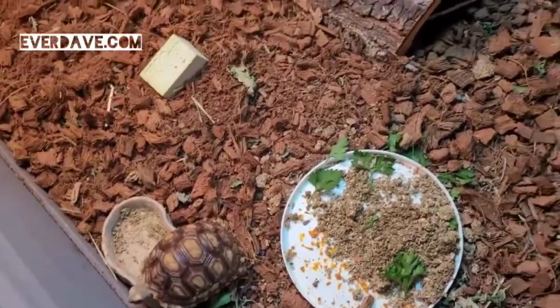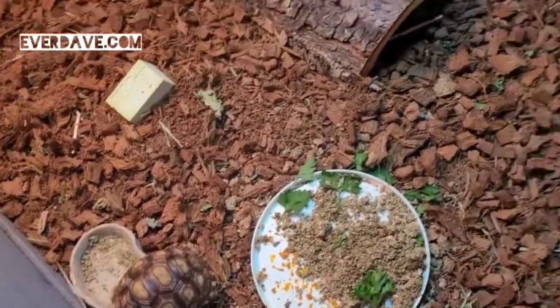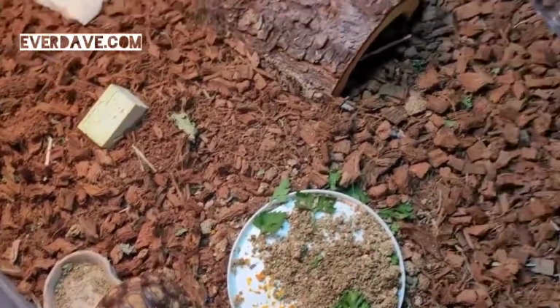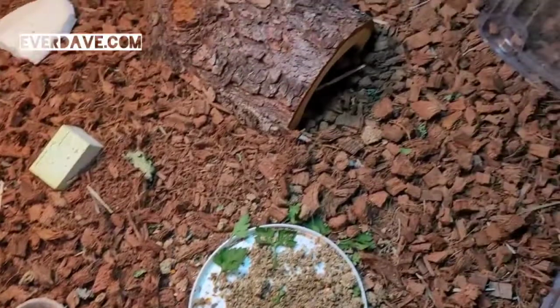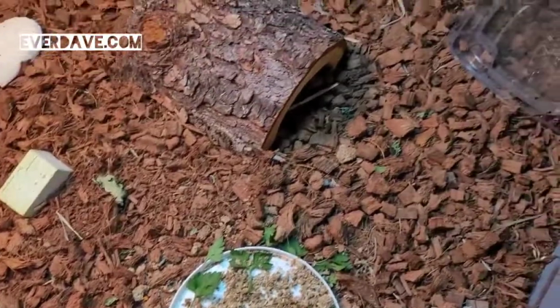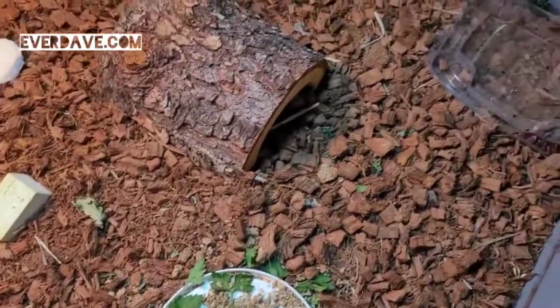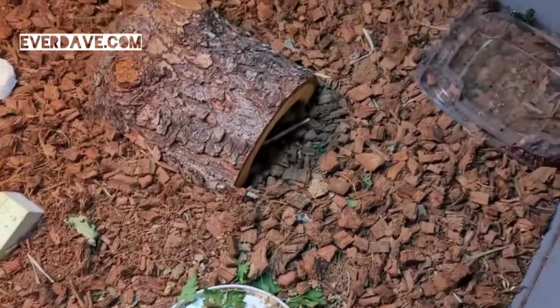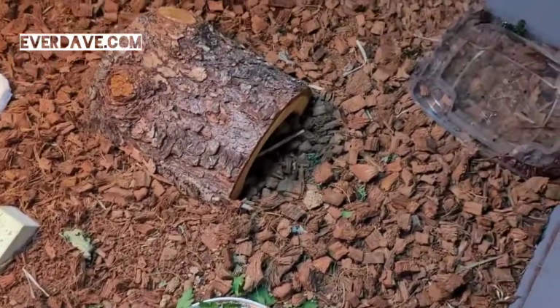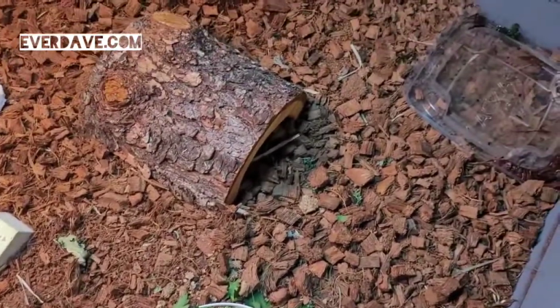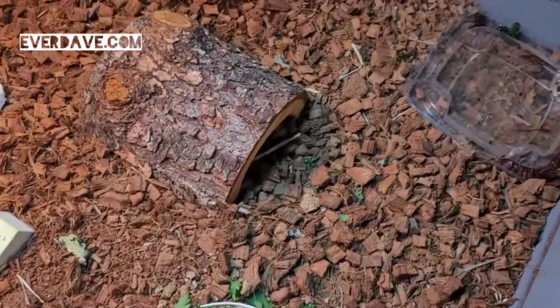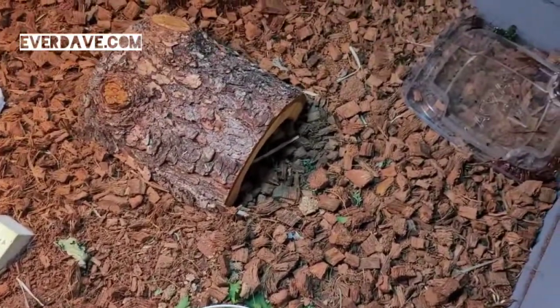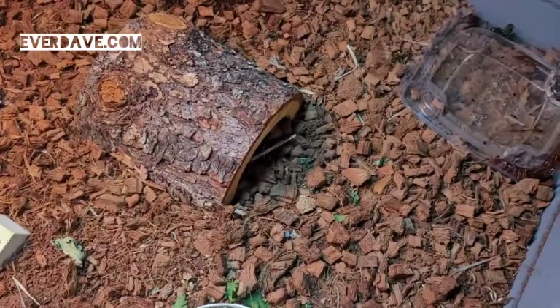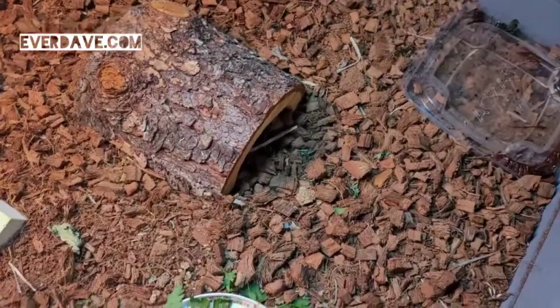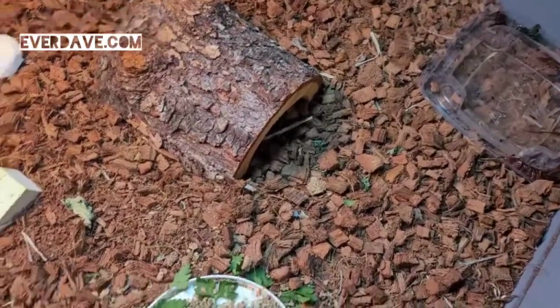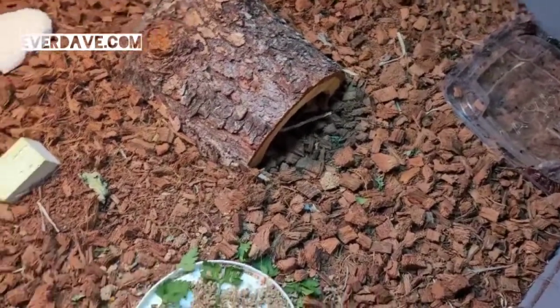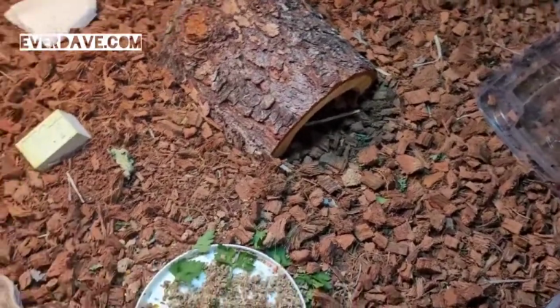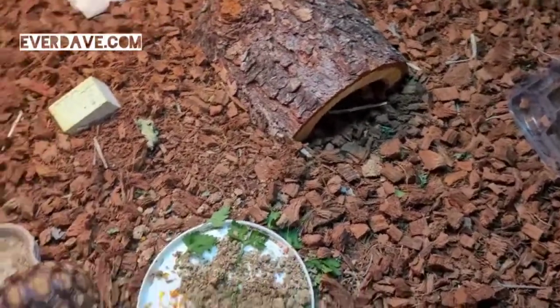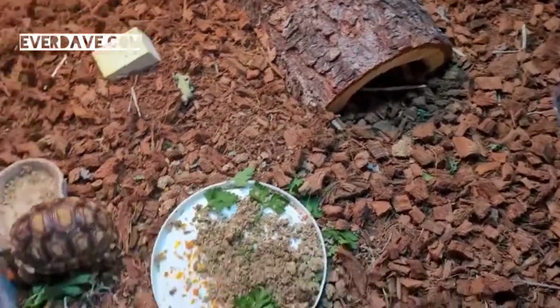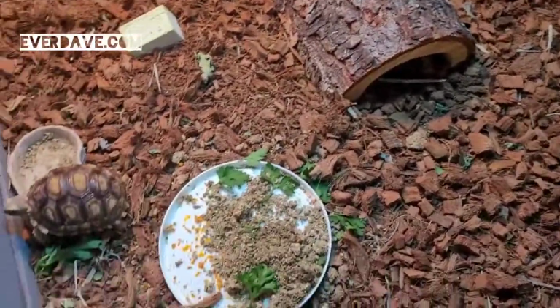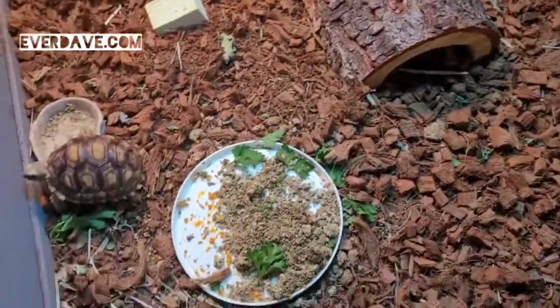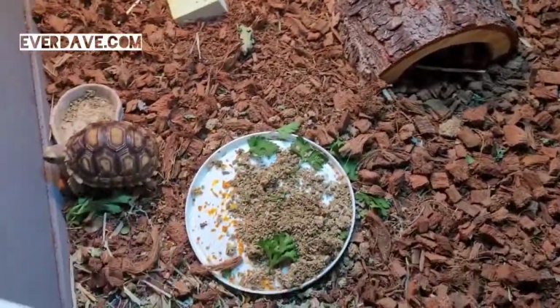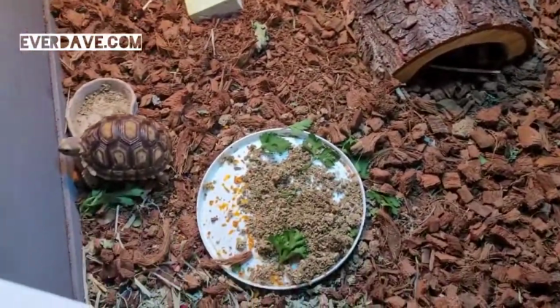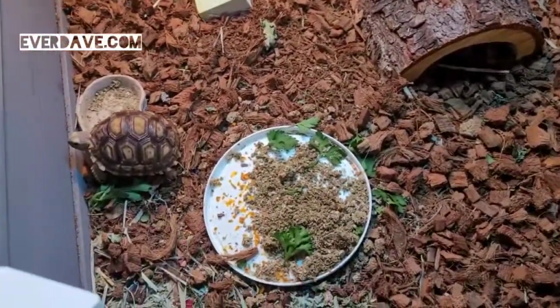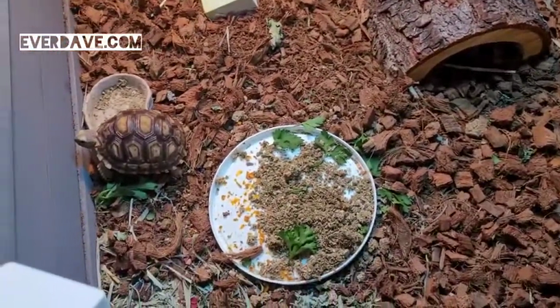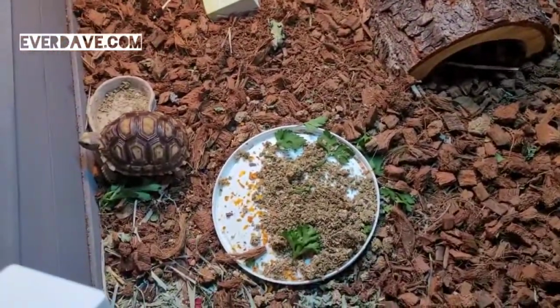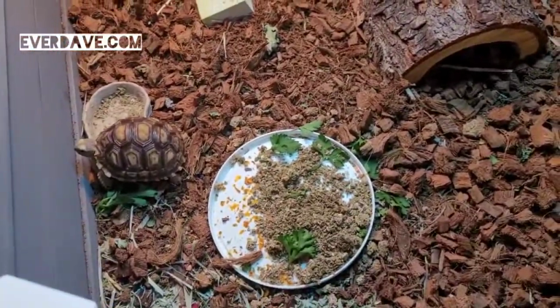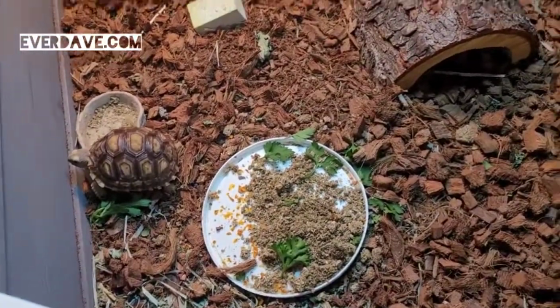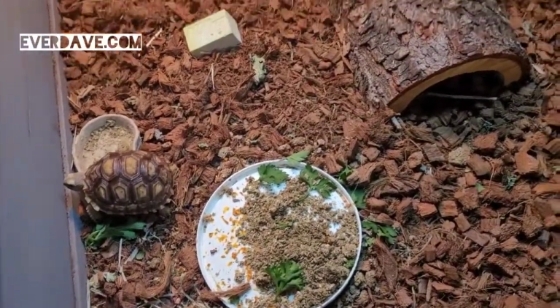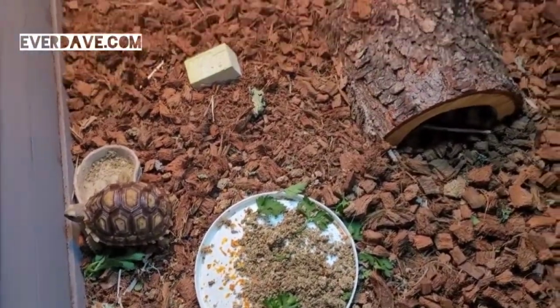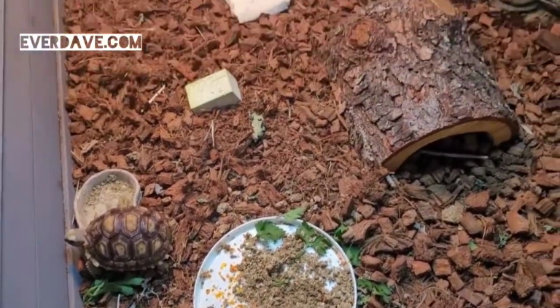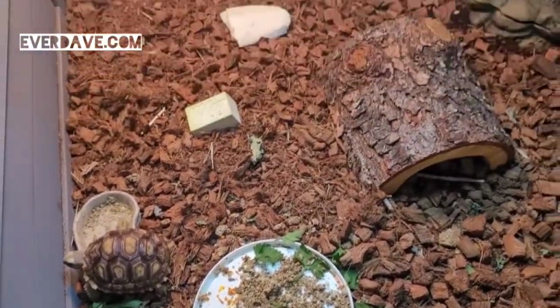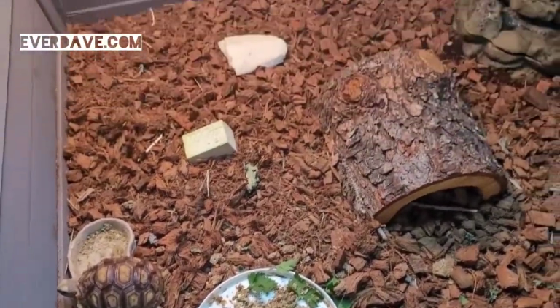She's got her little water dish over there, and she's got her favorite hide that she goes underneath right there.